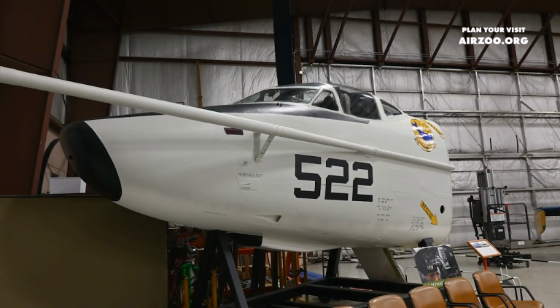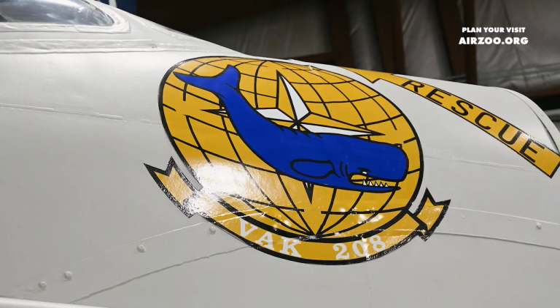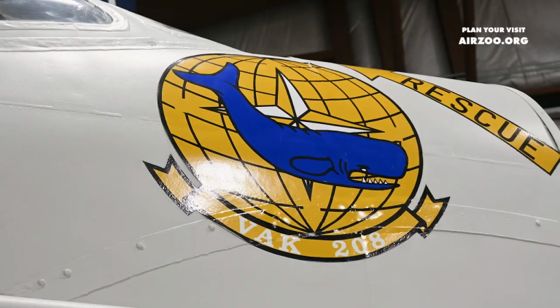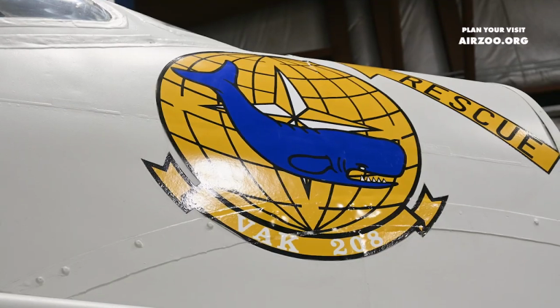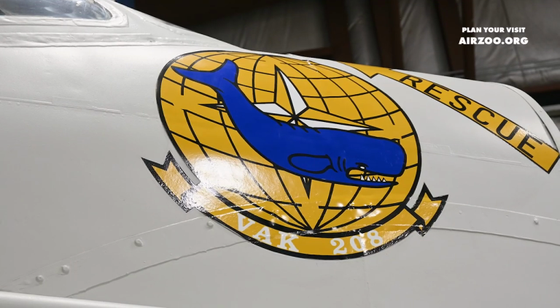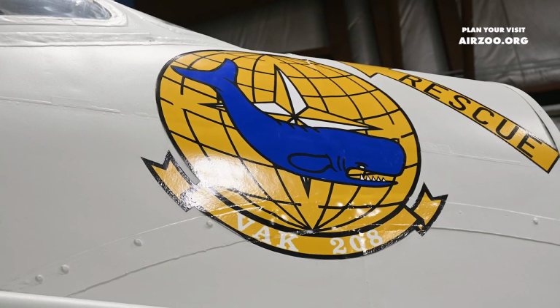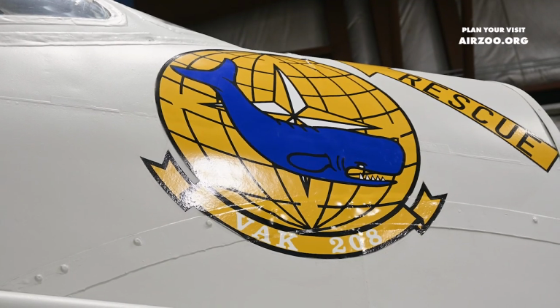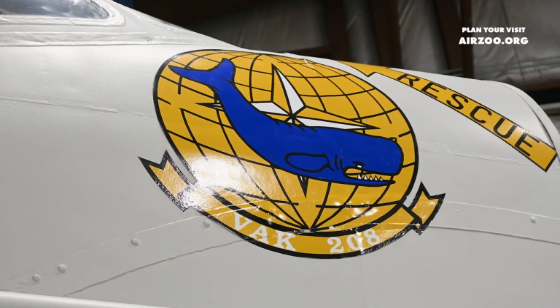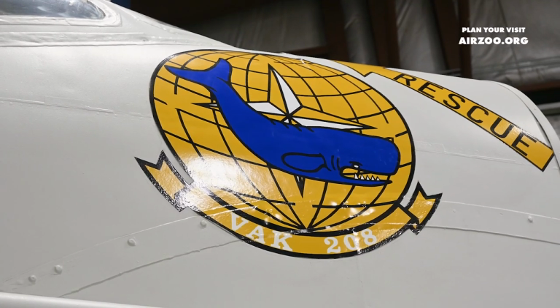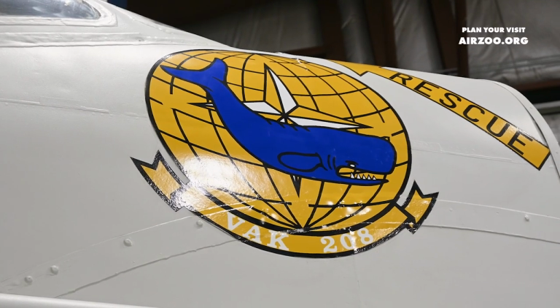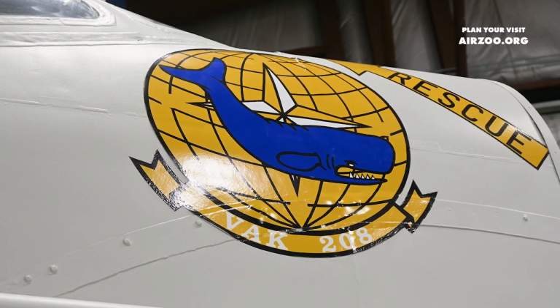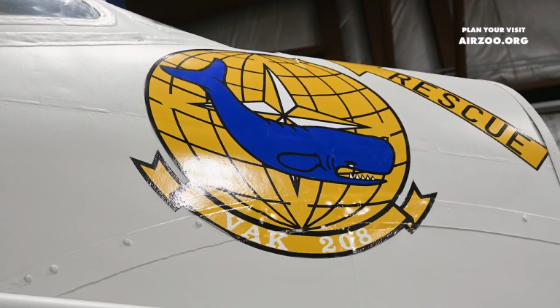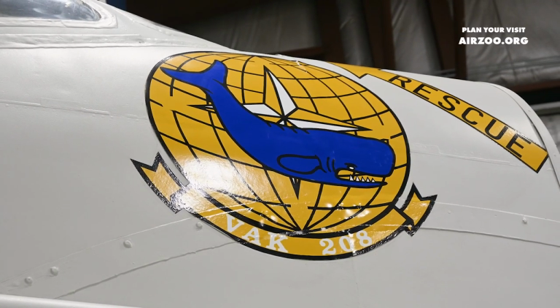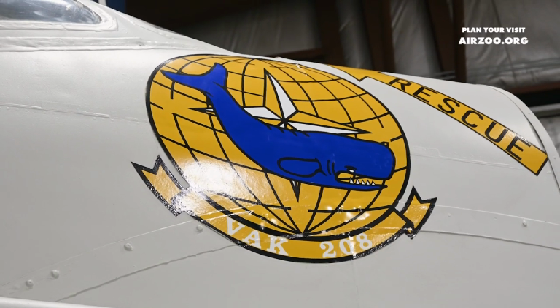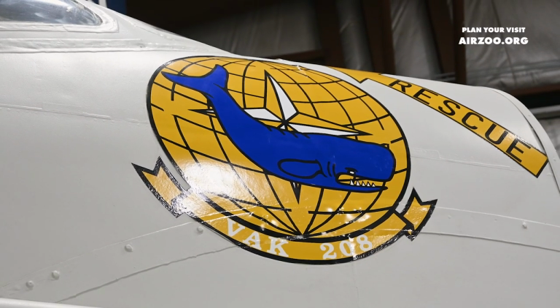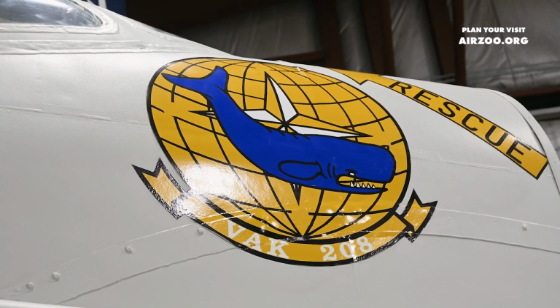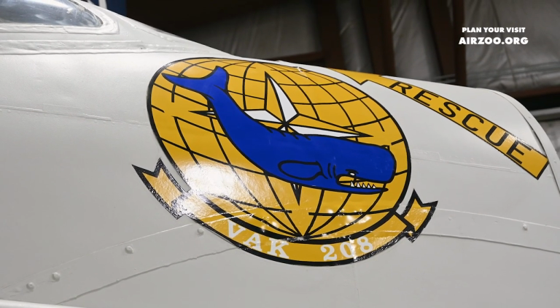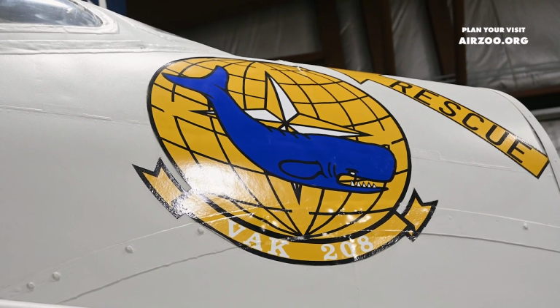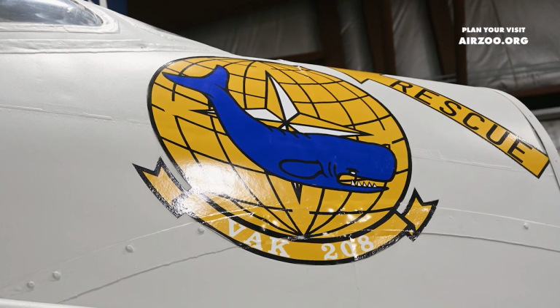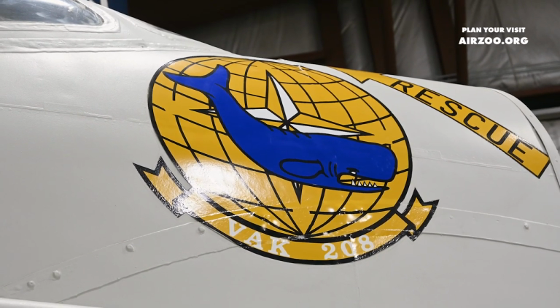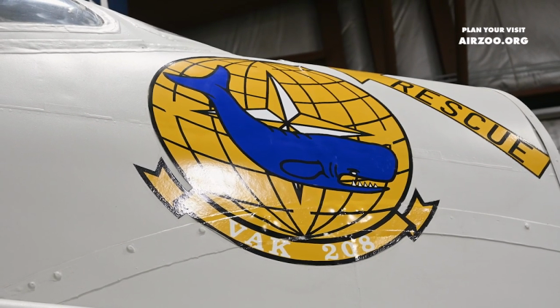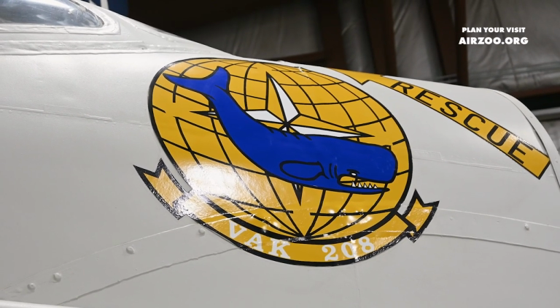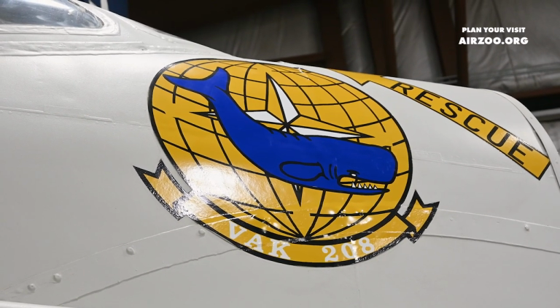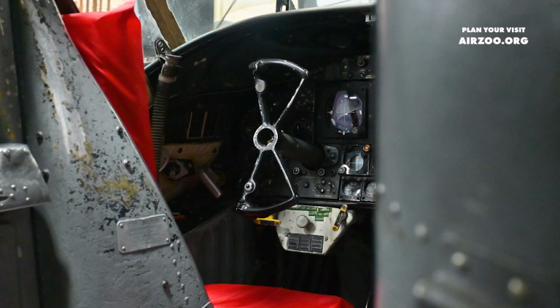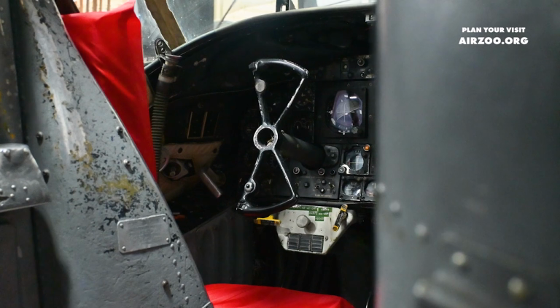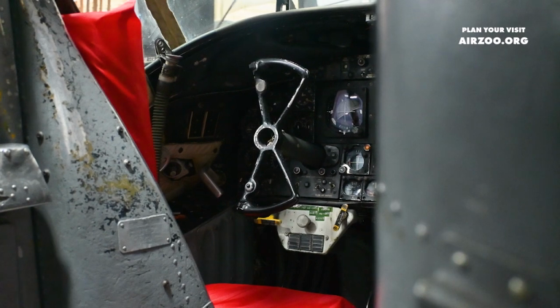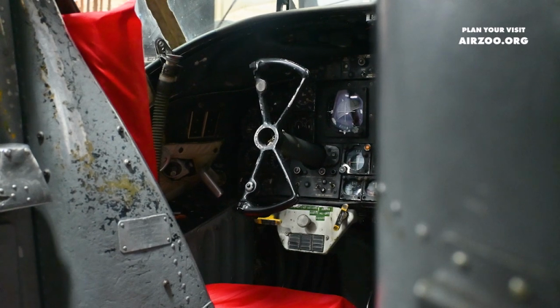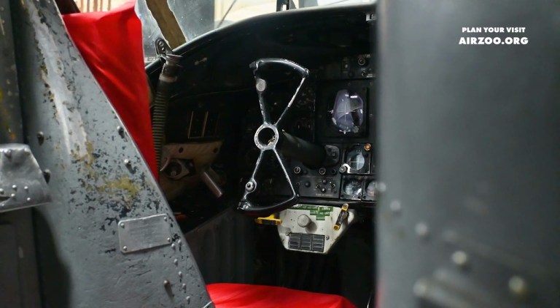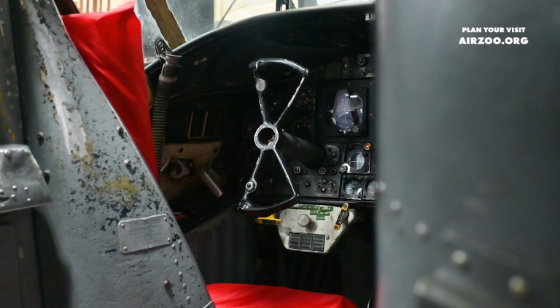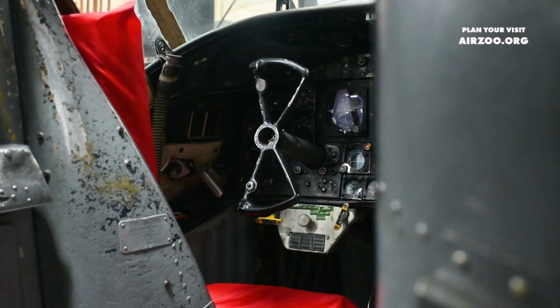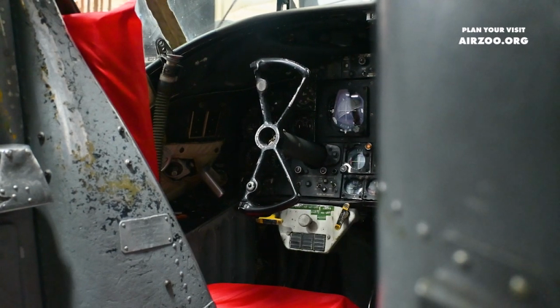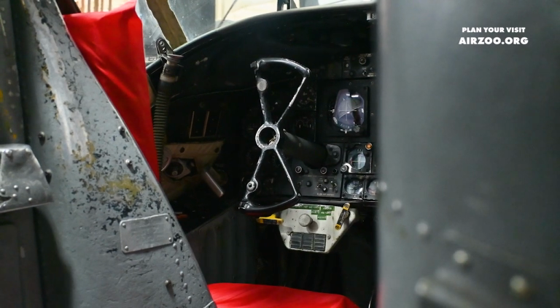The Whale was versatile and can be used as a bomber, tanker, and electronic warfare platform.